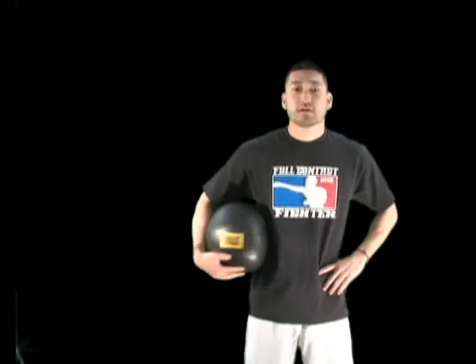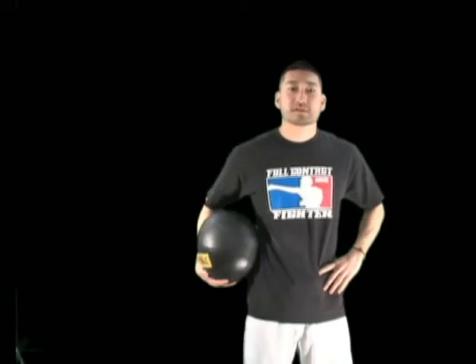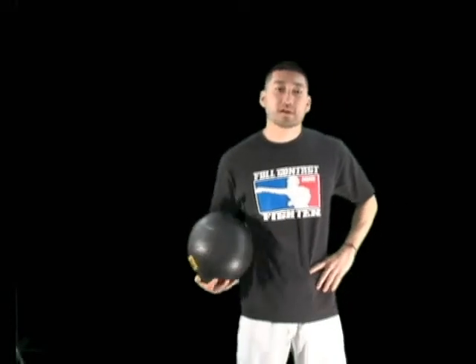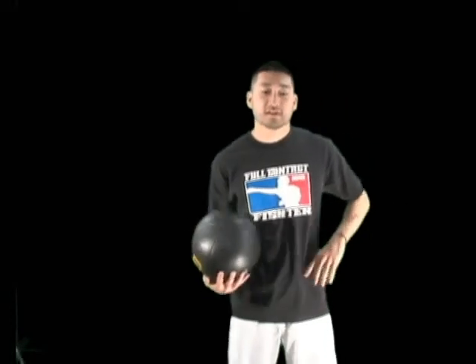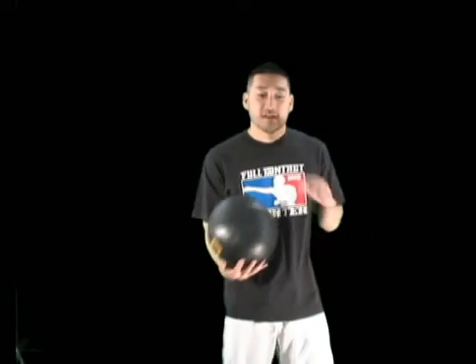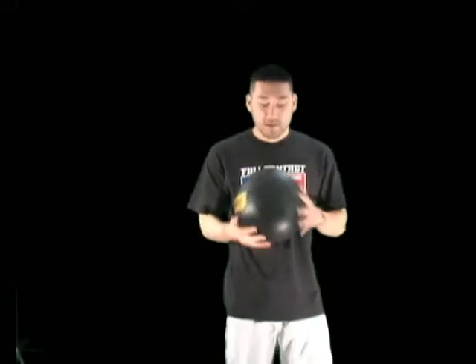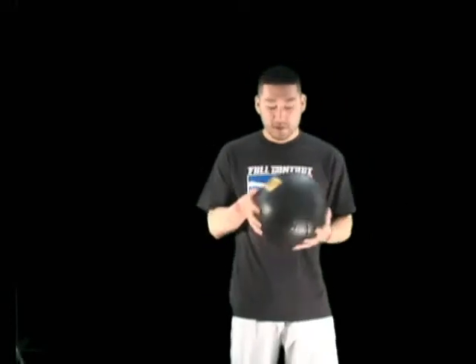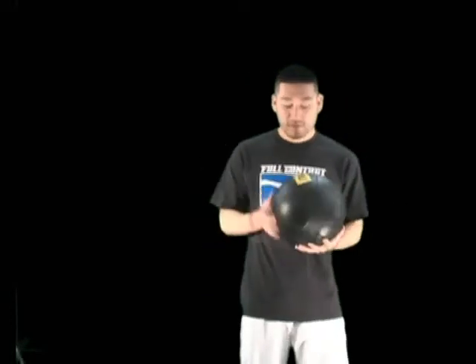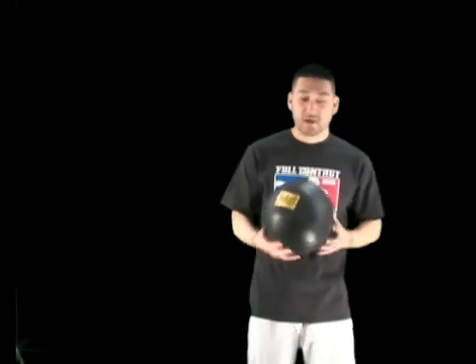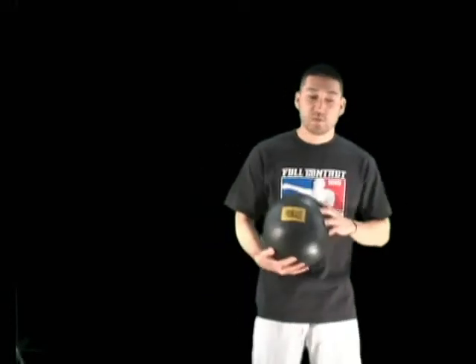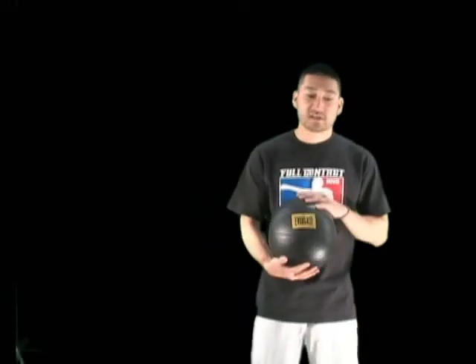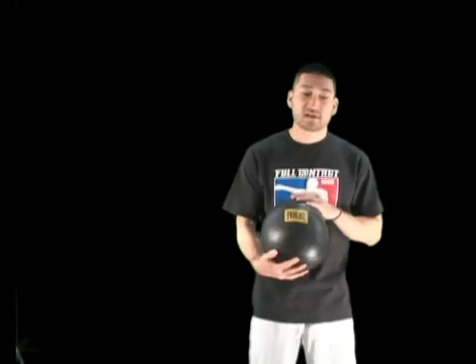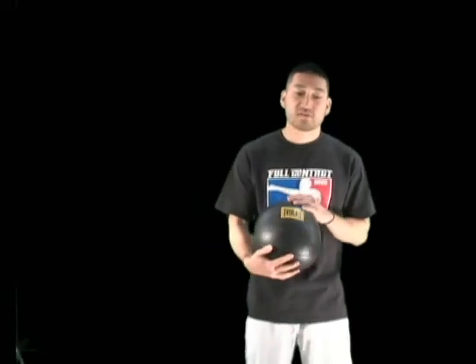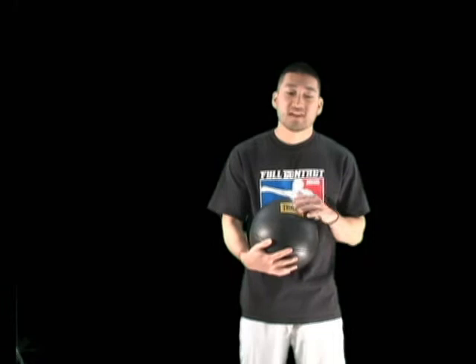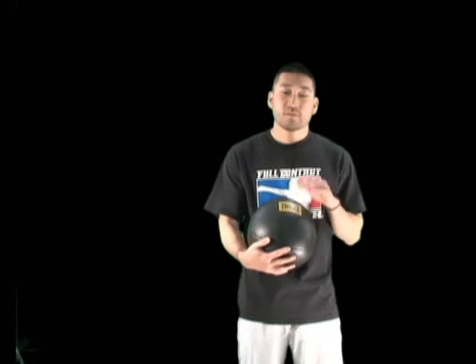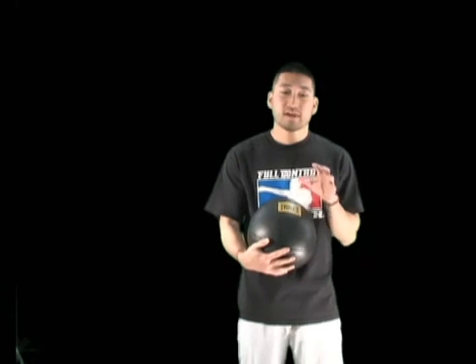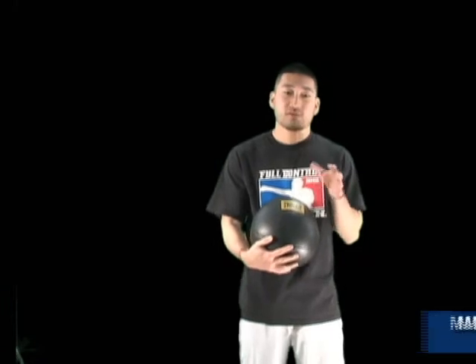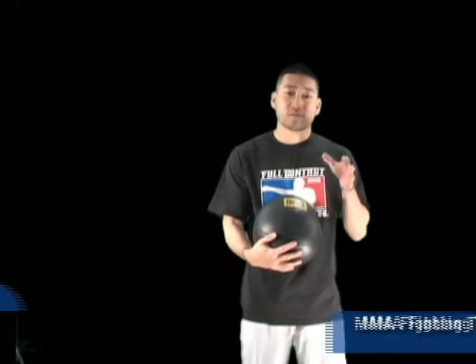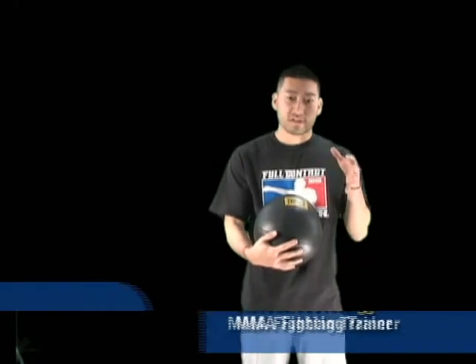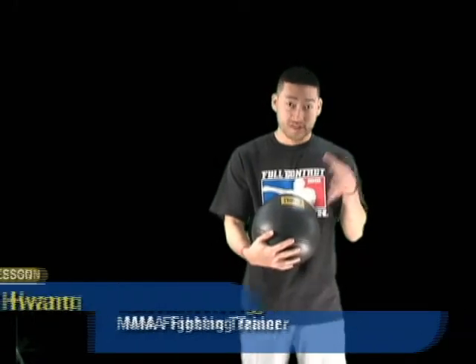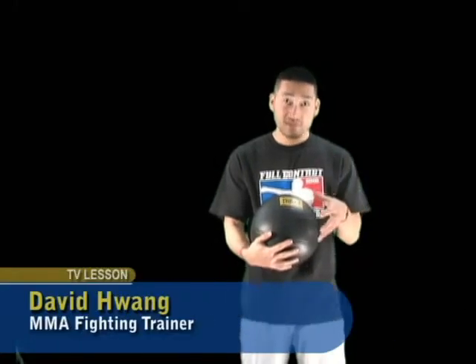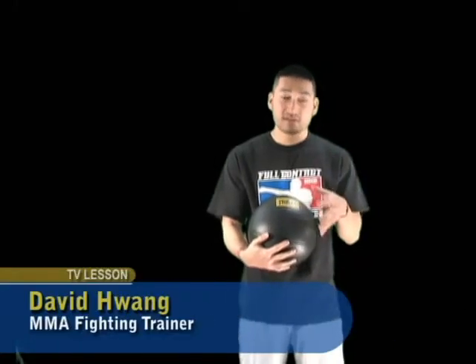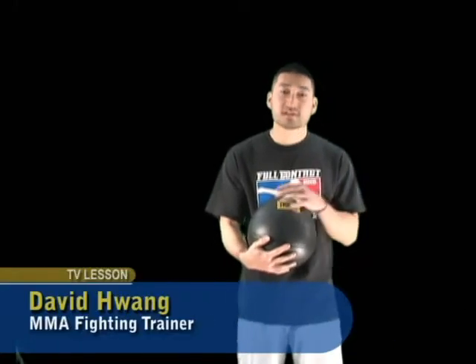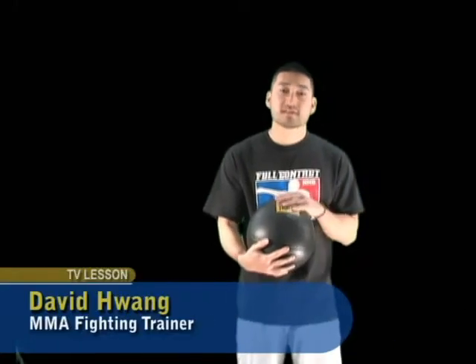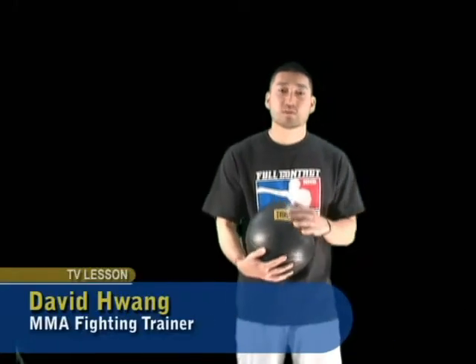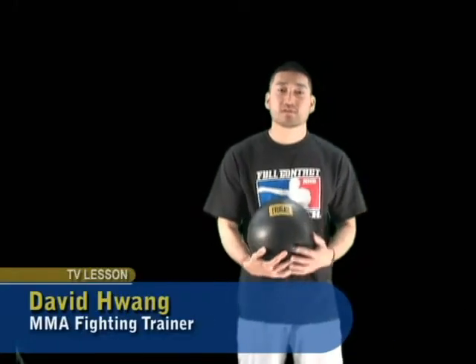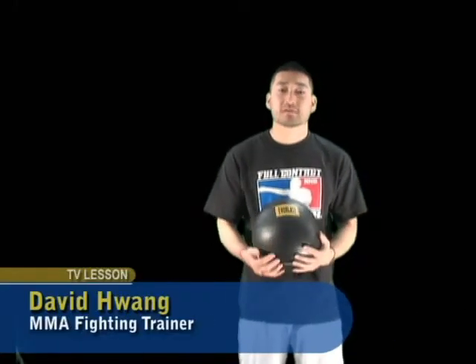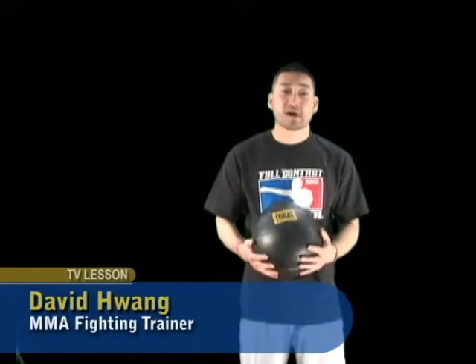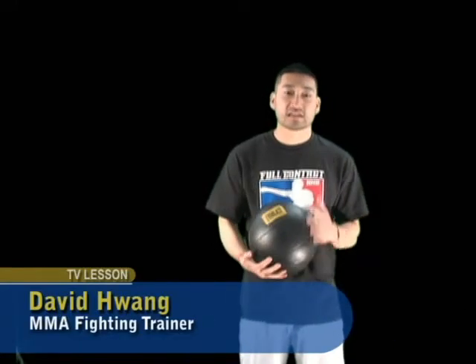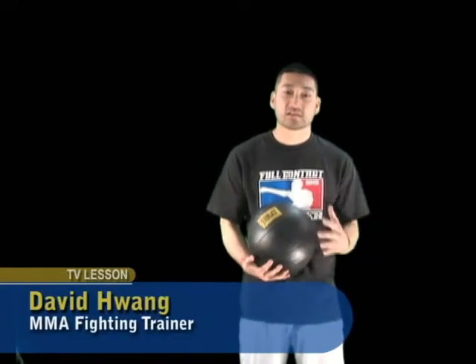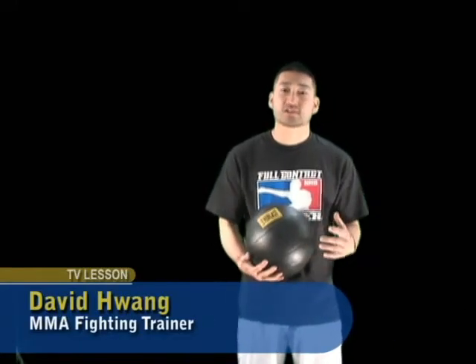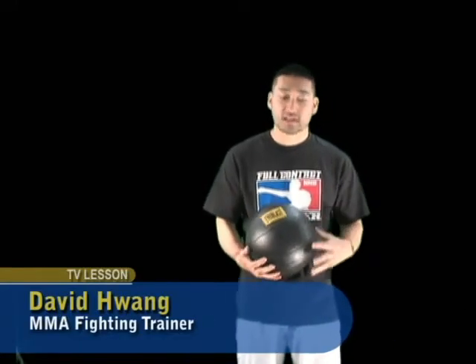All right, what's up guys? Here we go. We're going to start off by doing more specific conditioning. Today we're going to do some boxing conditioning.